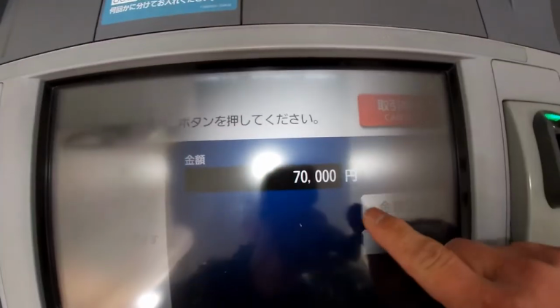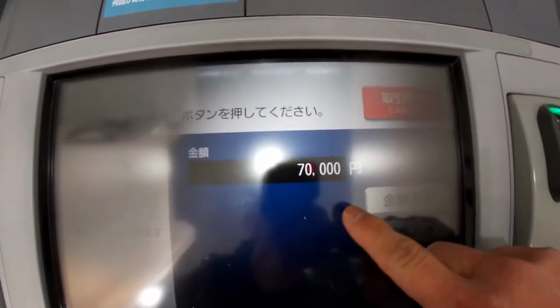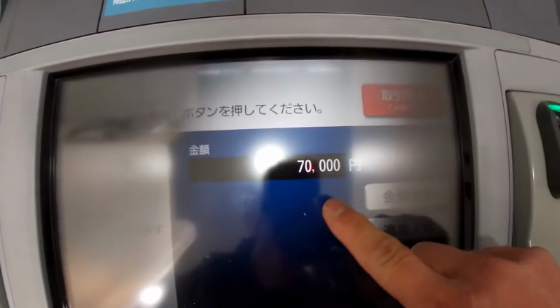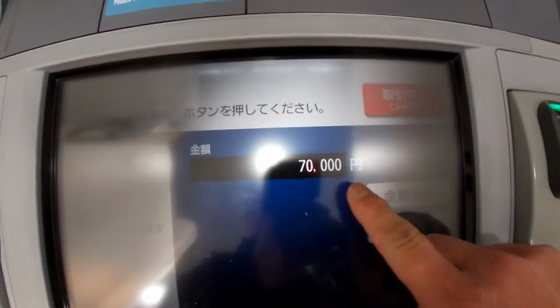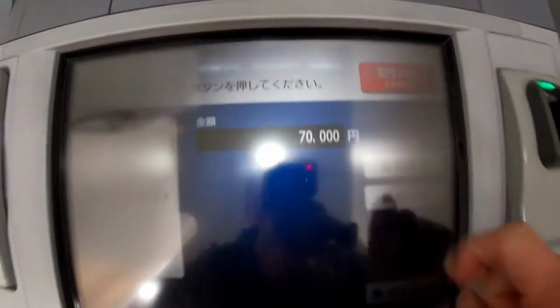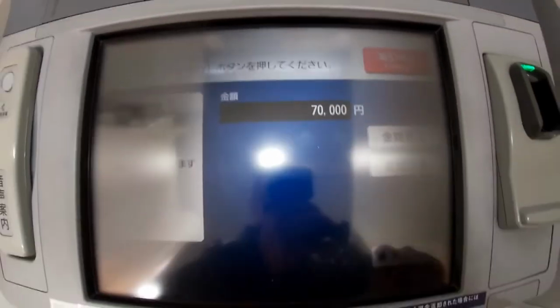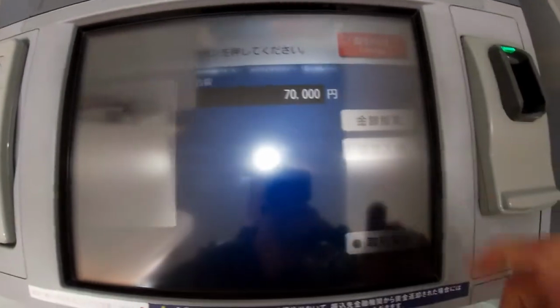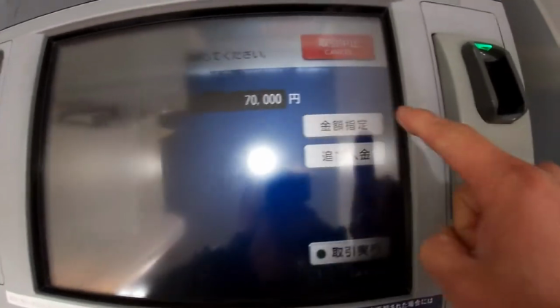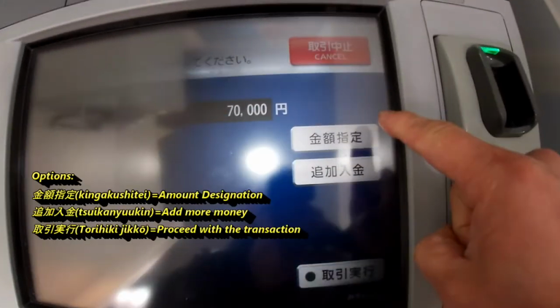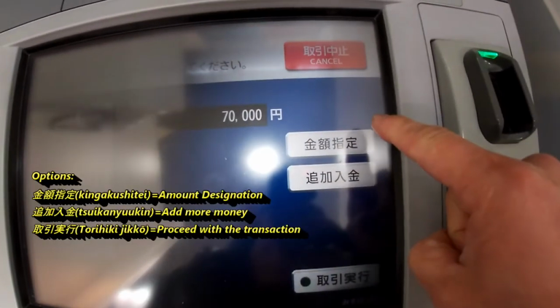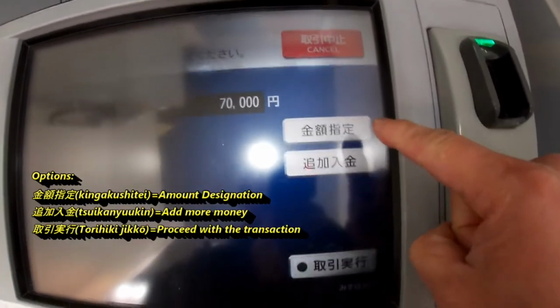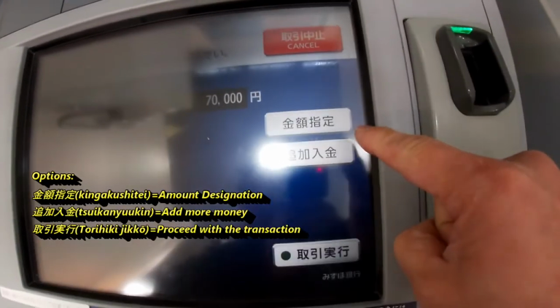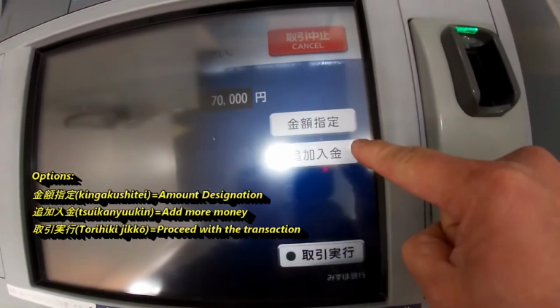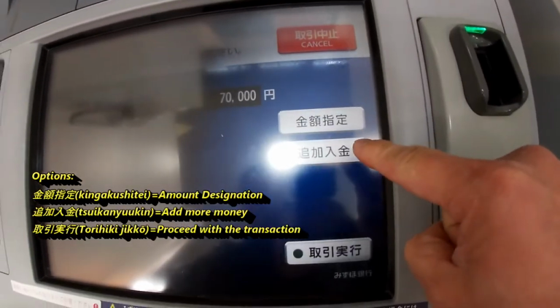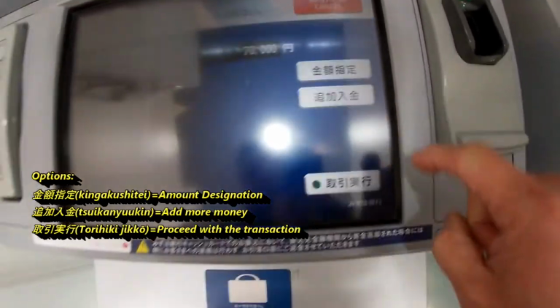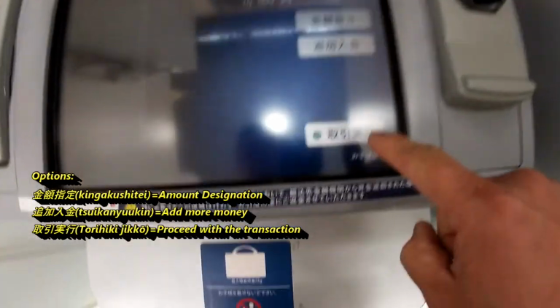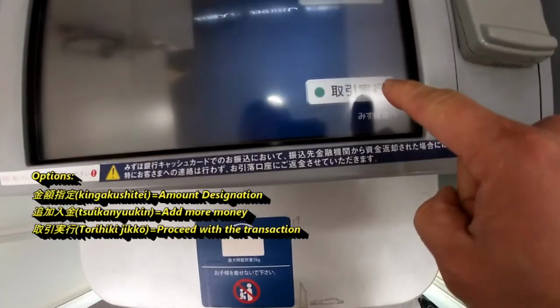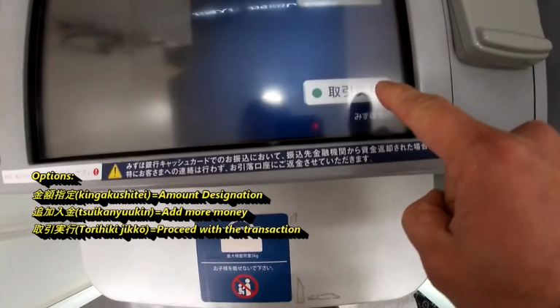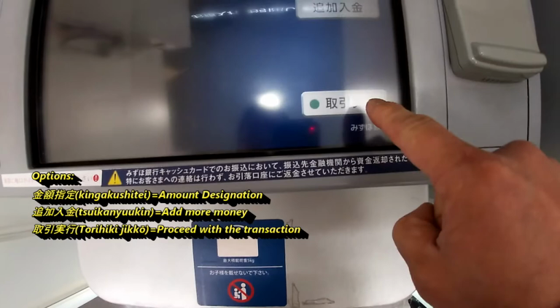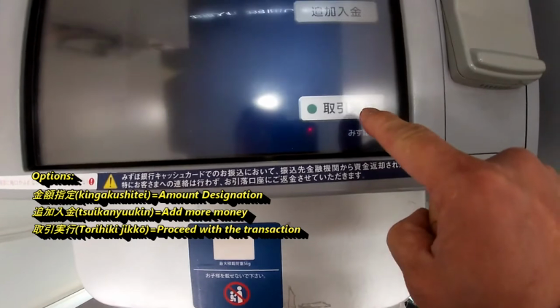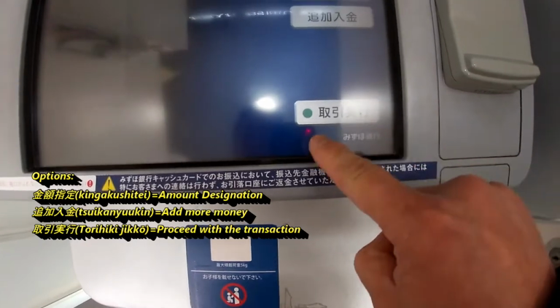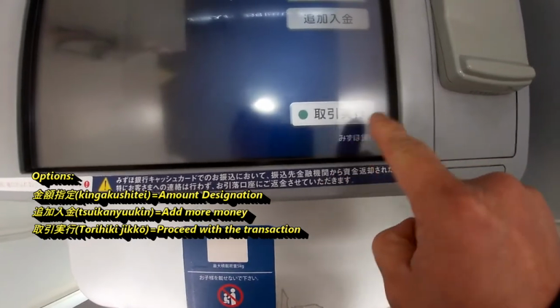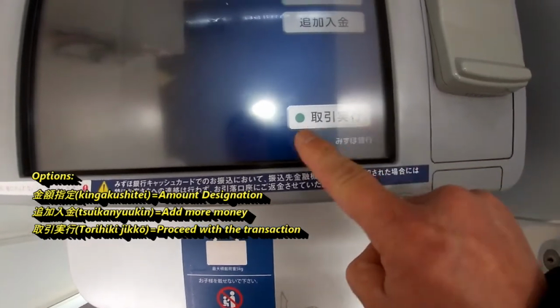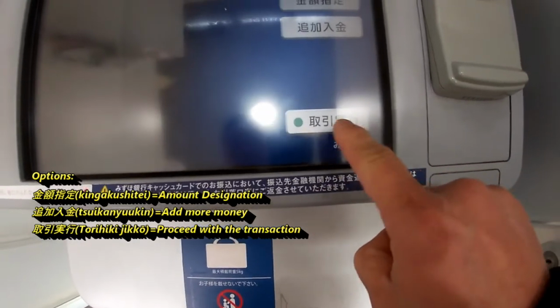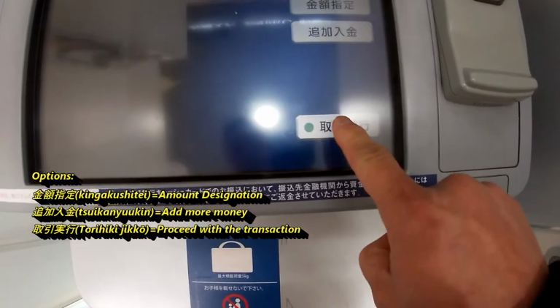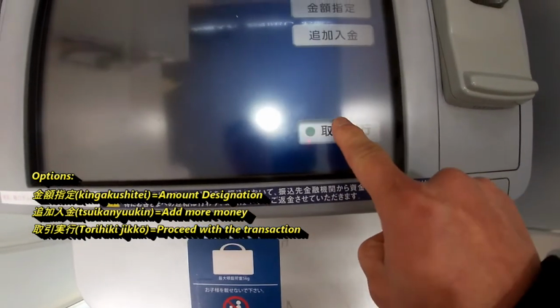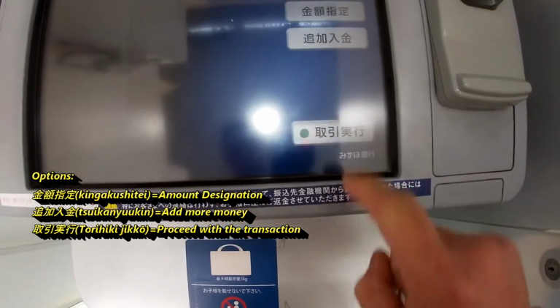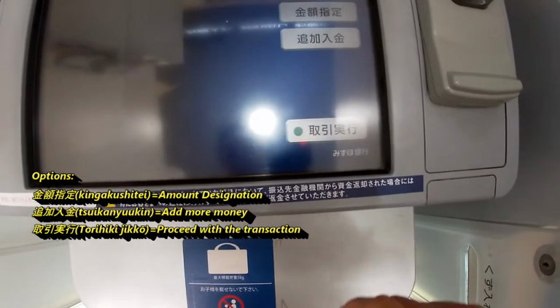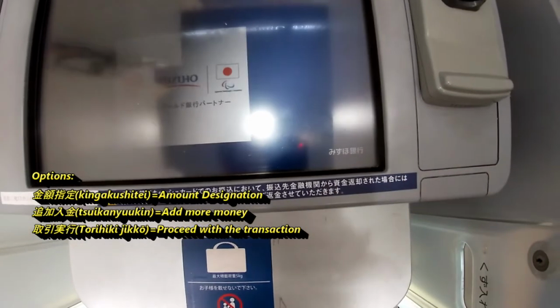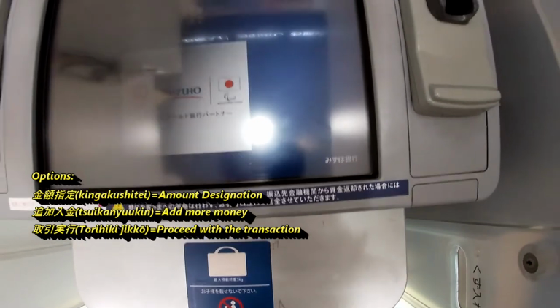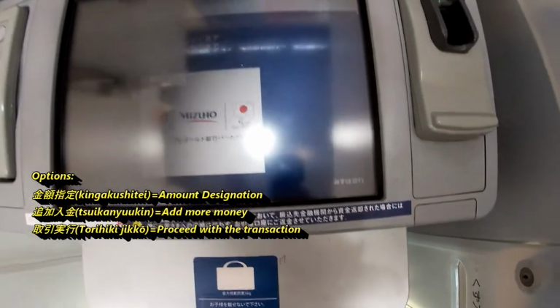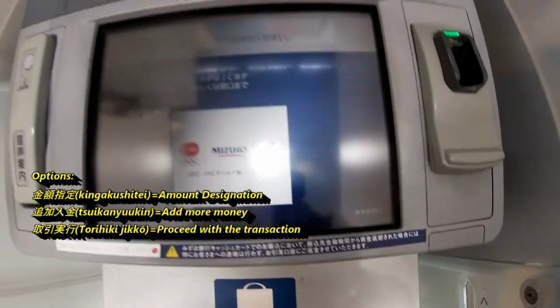In my case it's 70,000 yen. You have three options — you want the bottom one: Torihiki Jikko, which means to proceed.